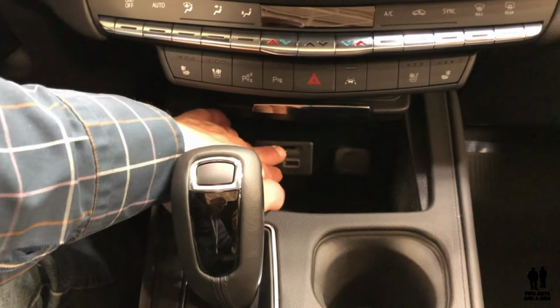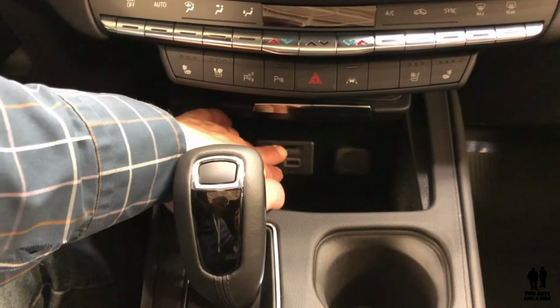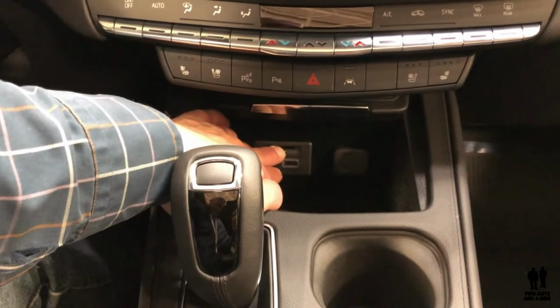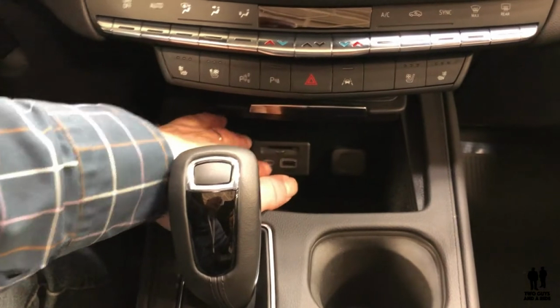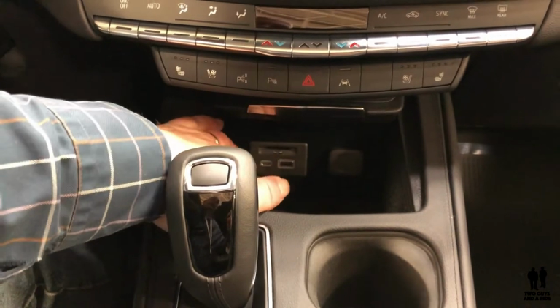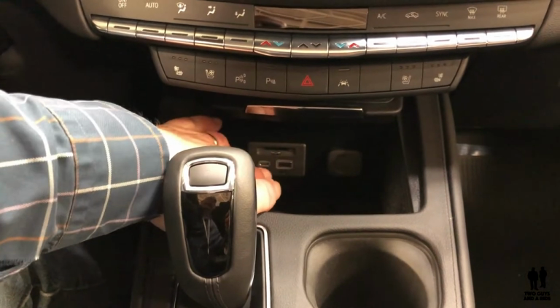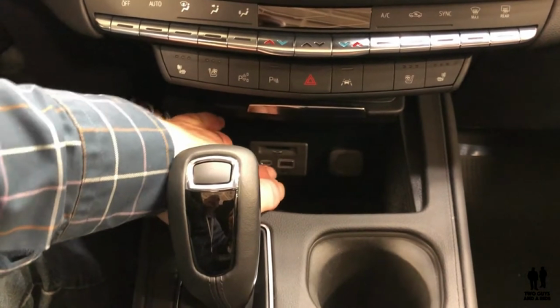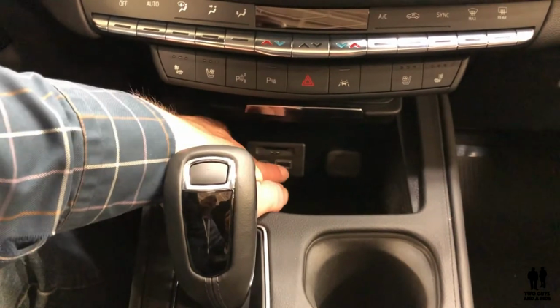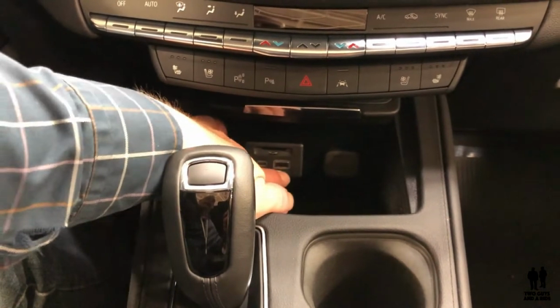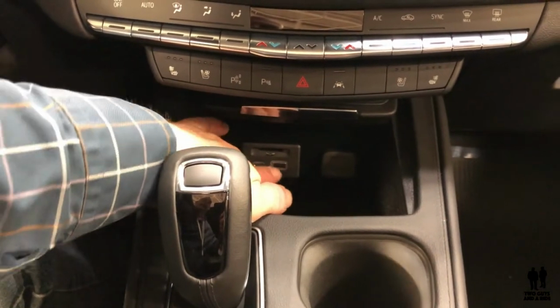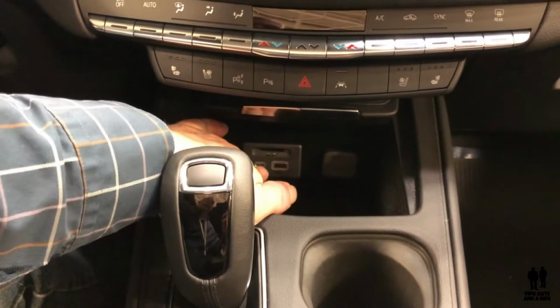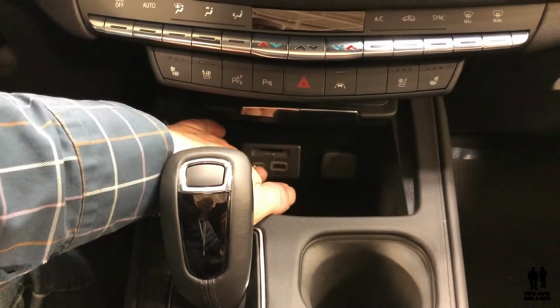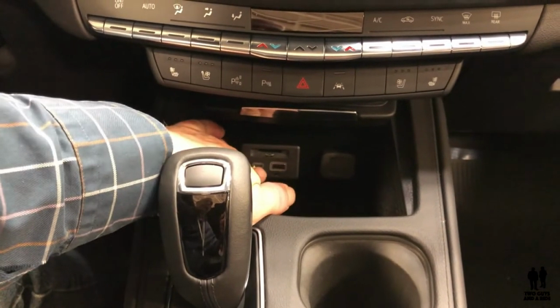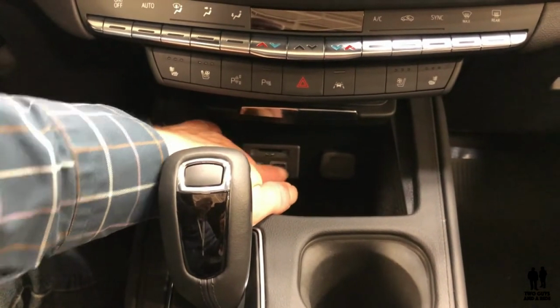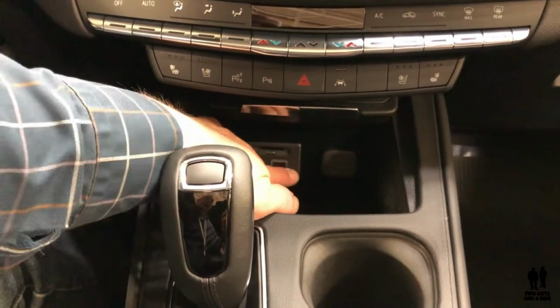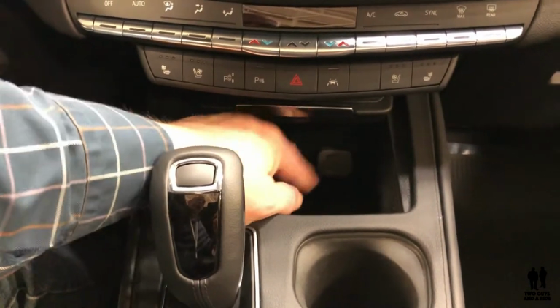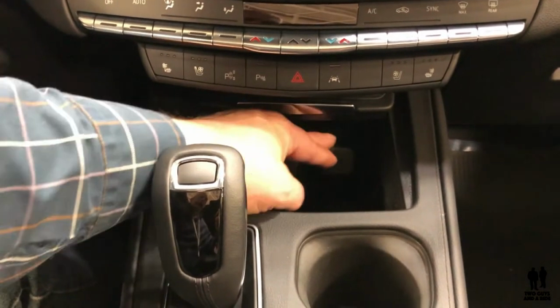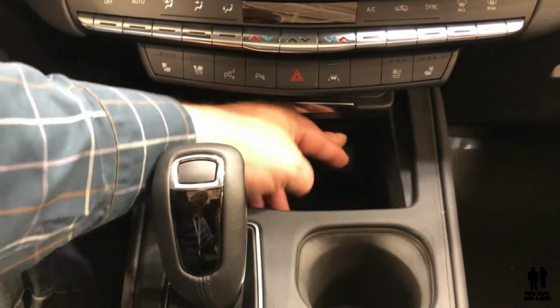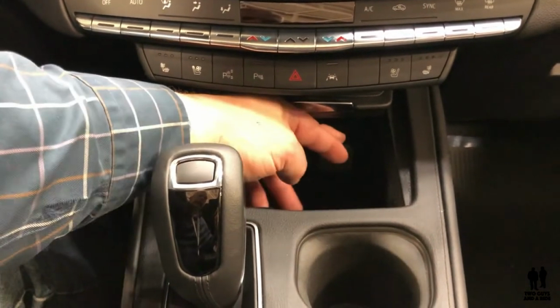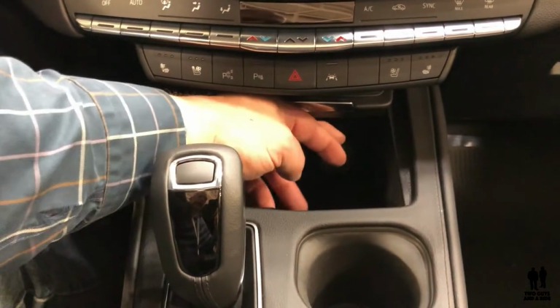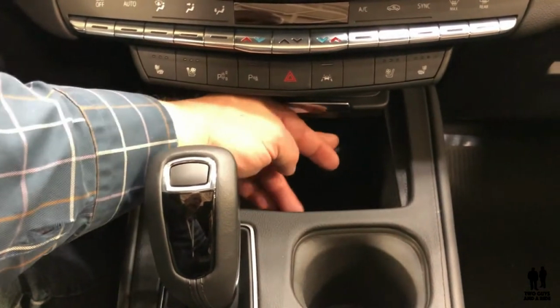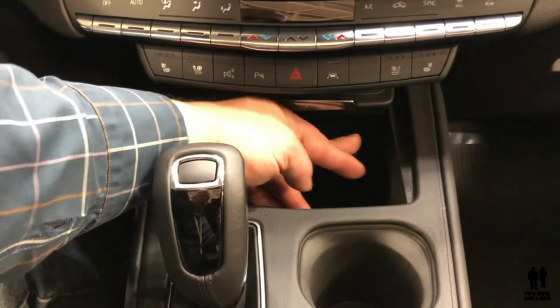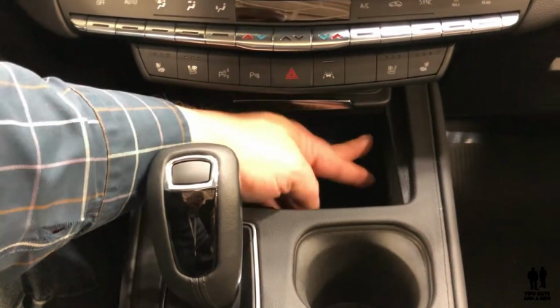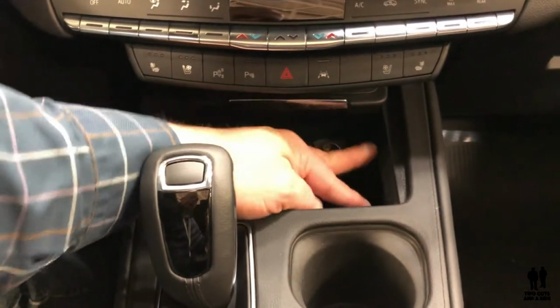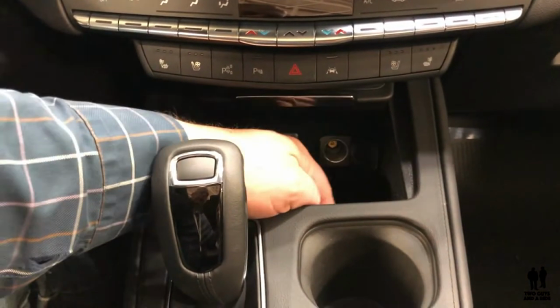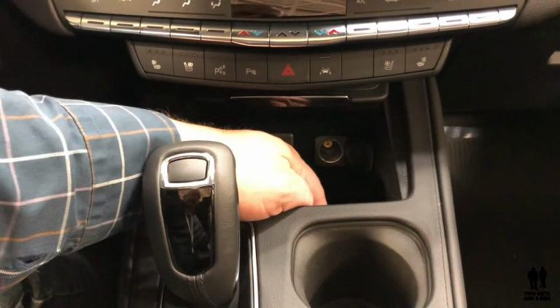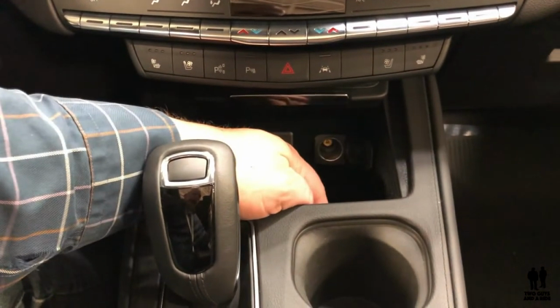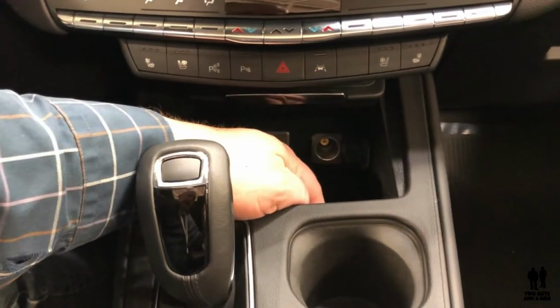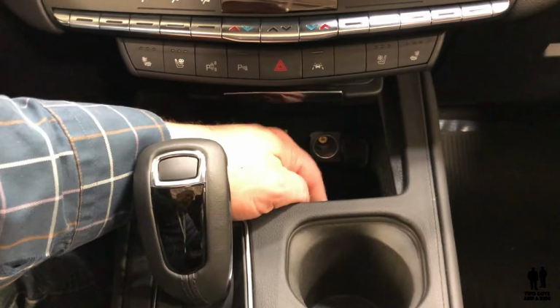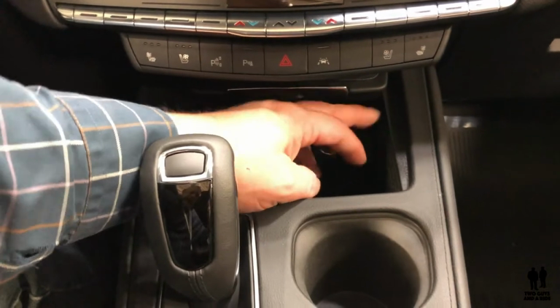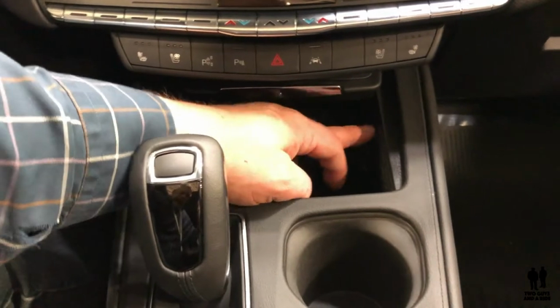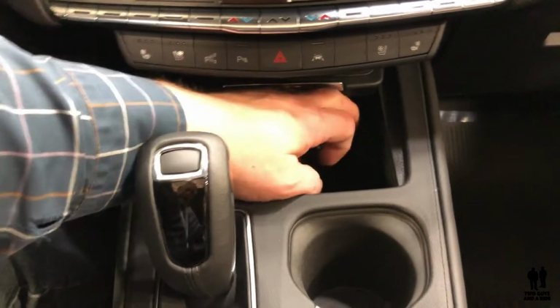Down here you've got an SD card slot, two different USB ports — one newer, one older — and of course a 12-volt outlet.